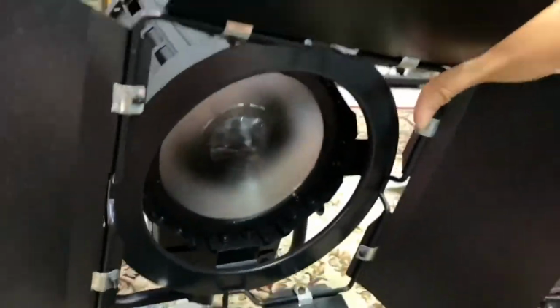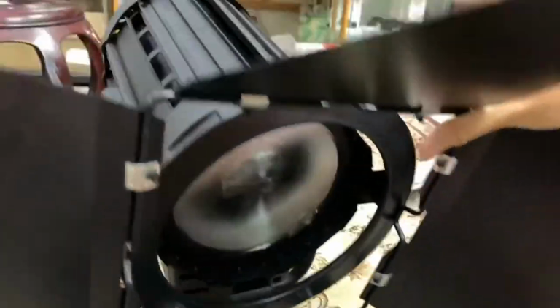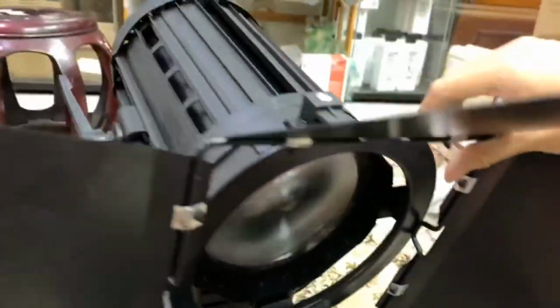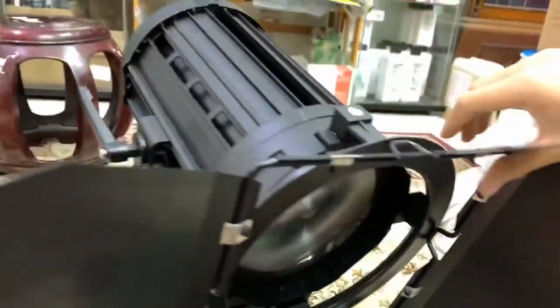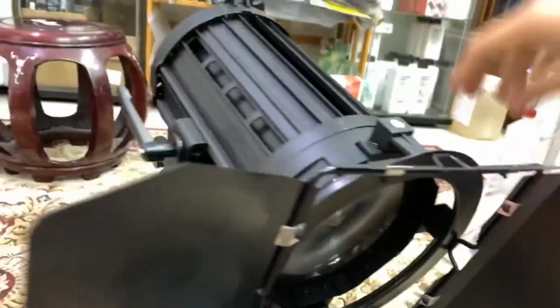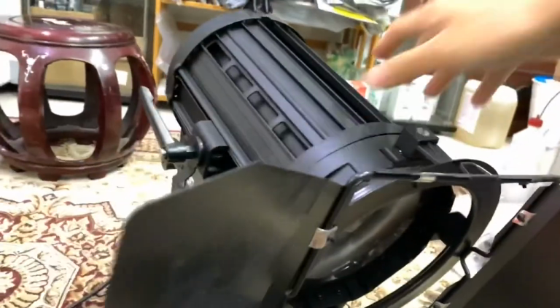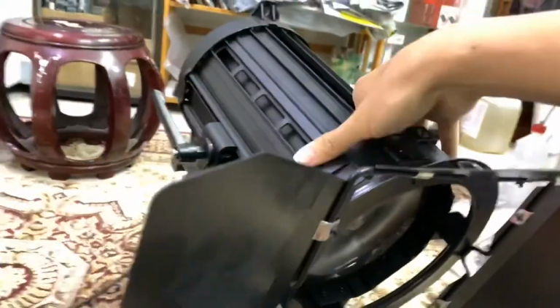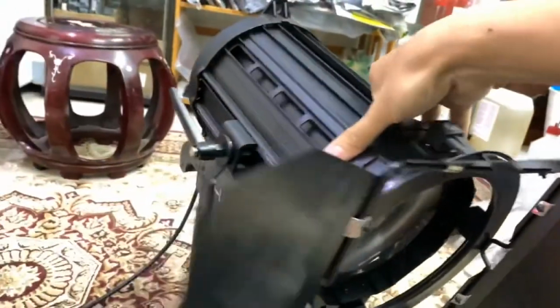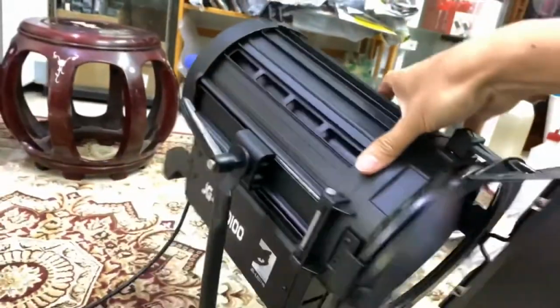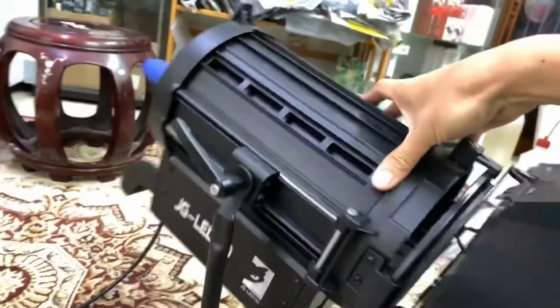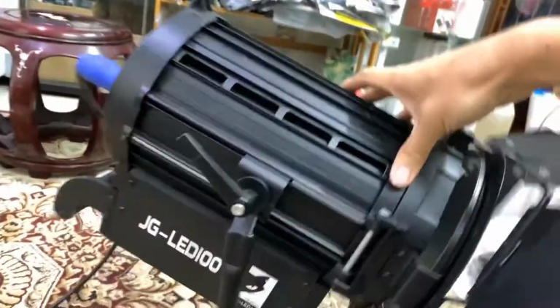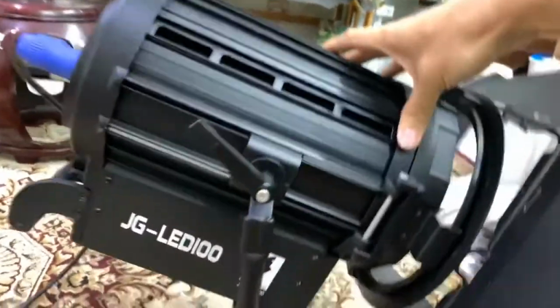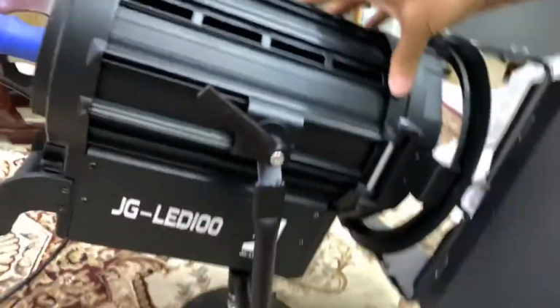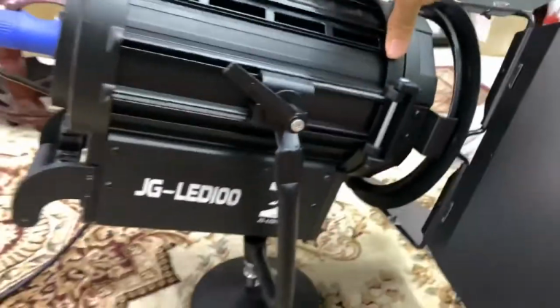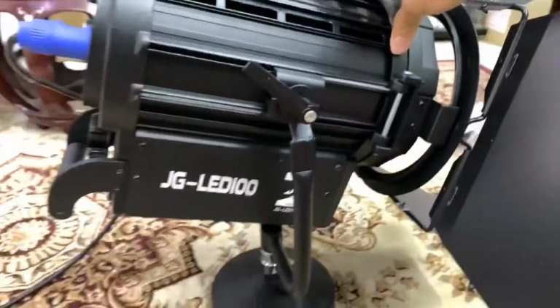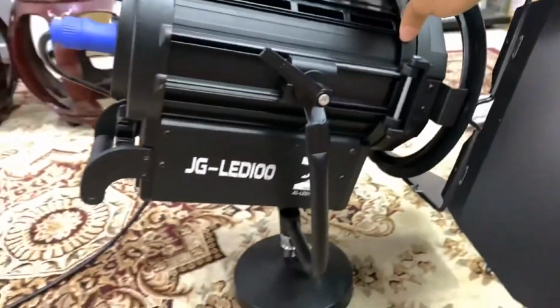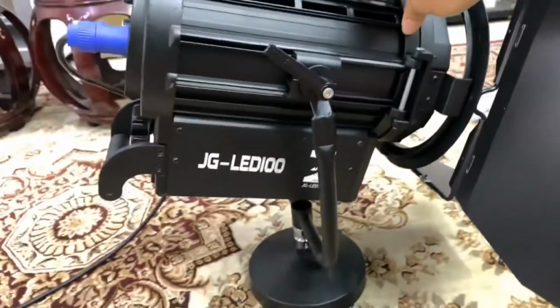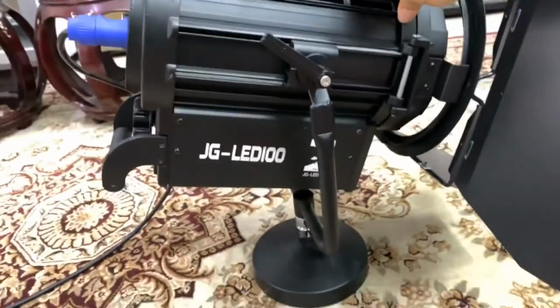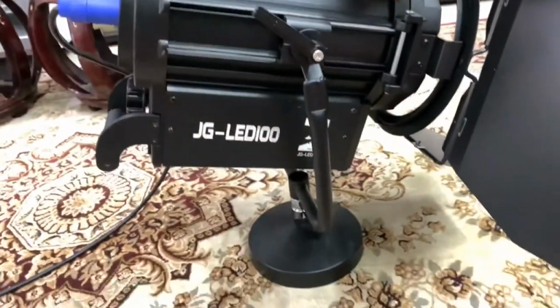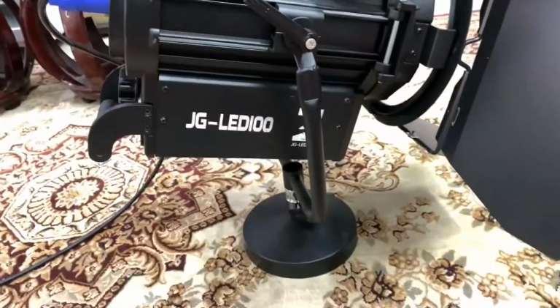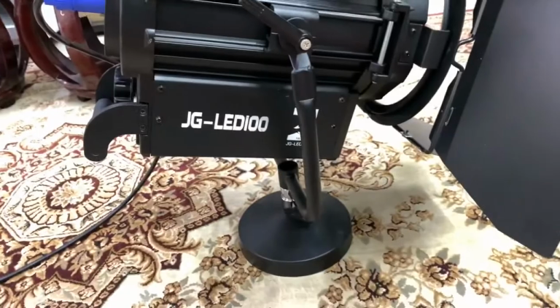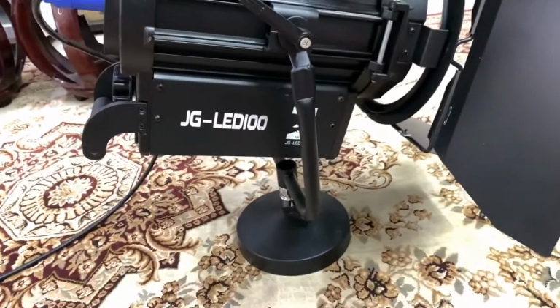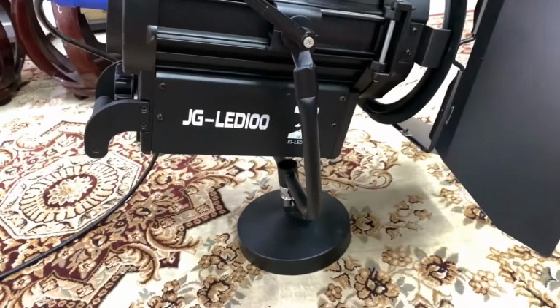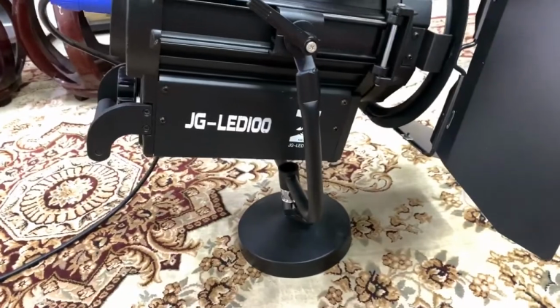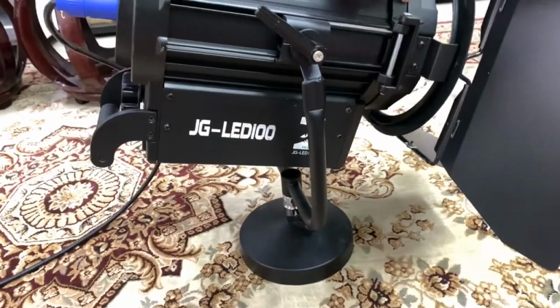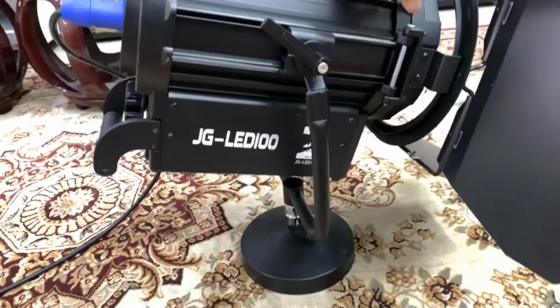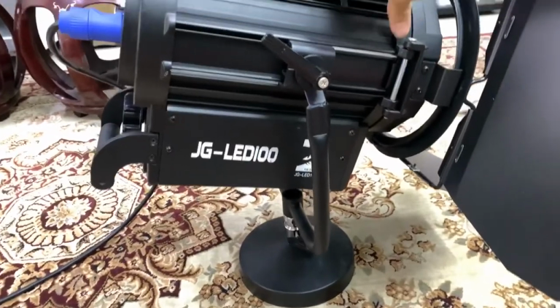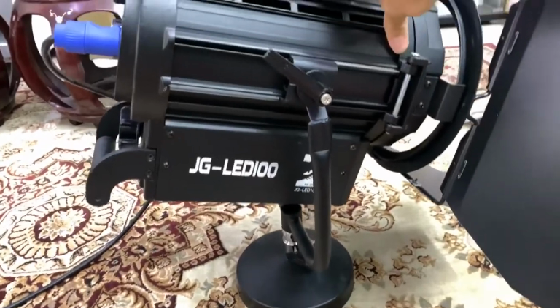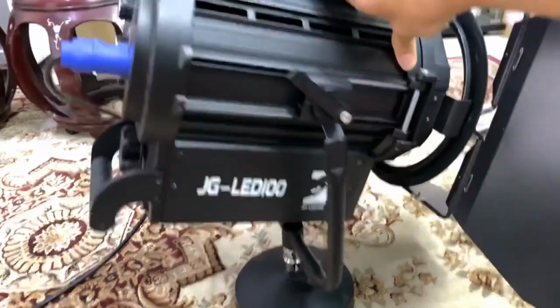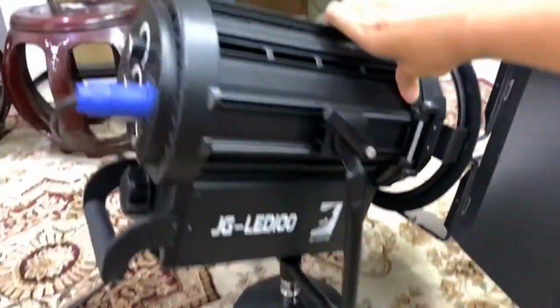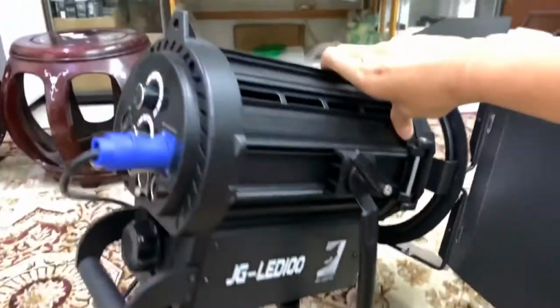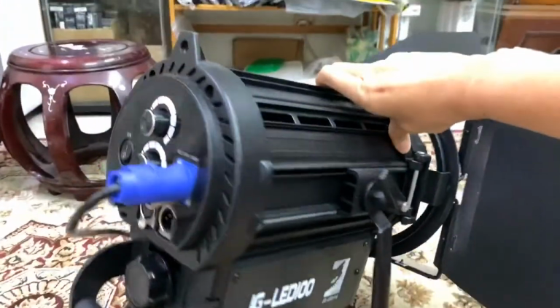Then the other side — I'll show you the other side. It's a JG LED 100.